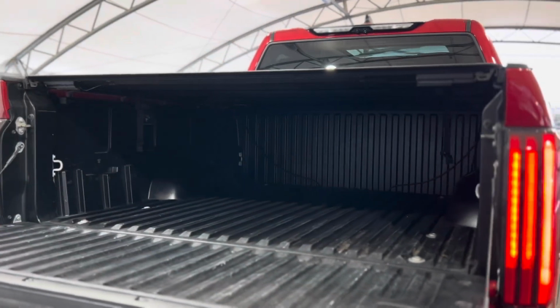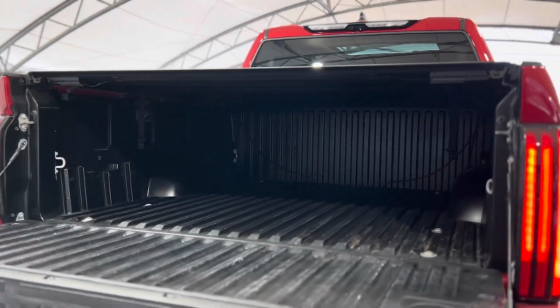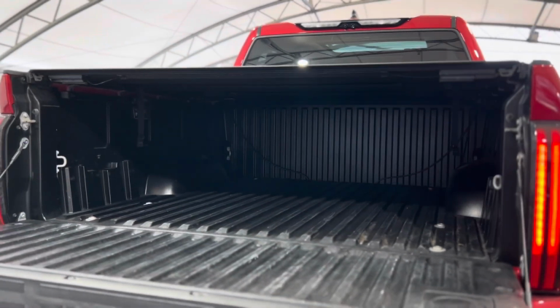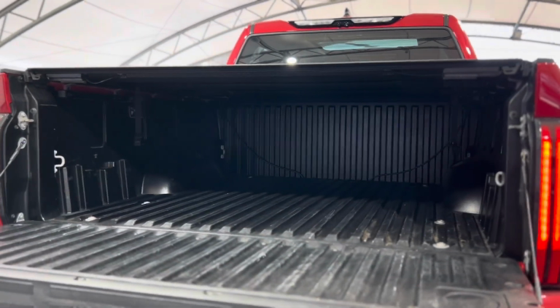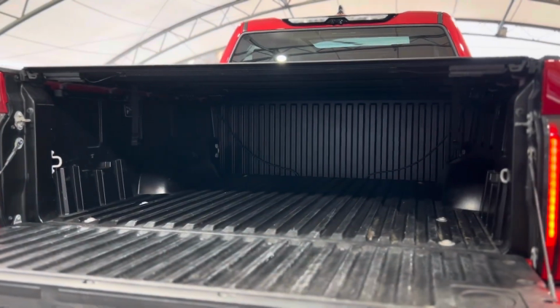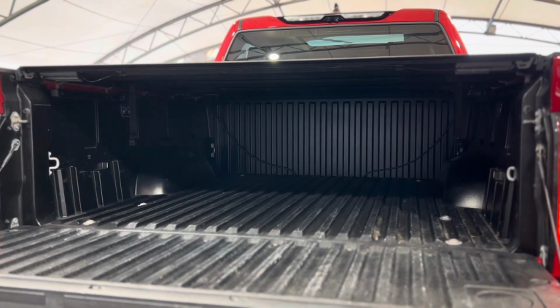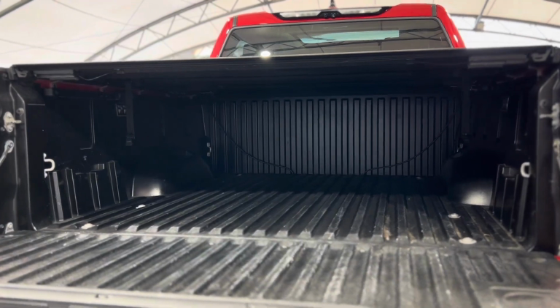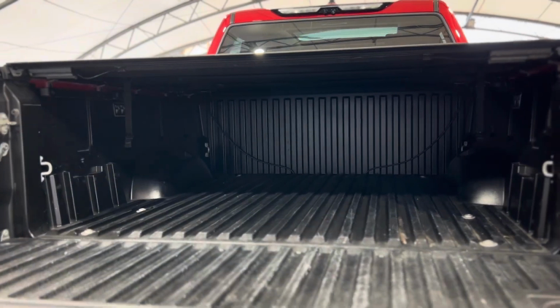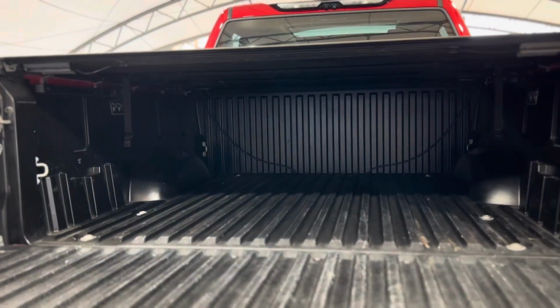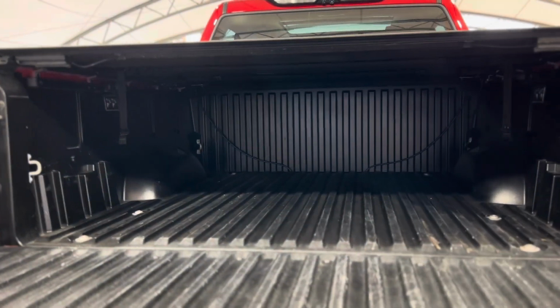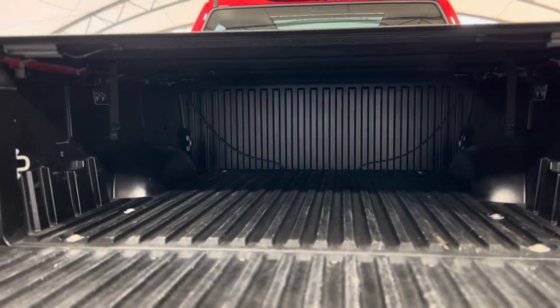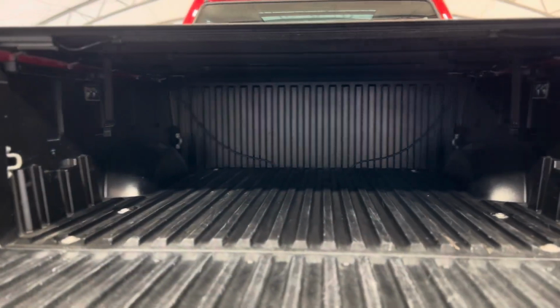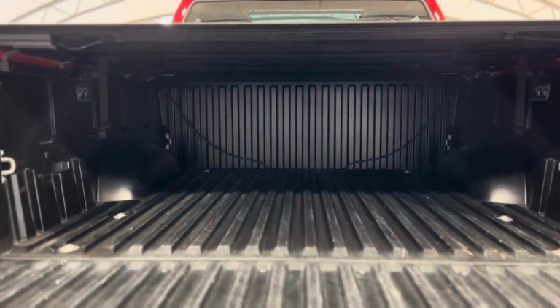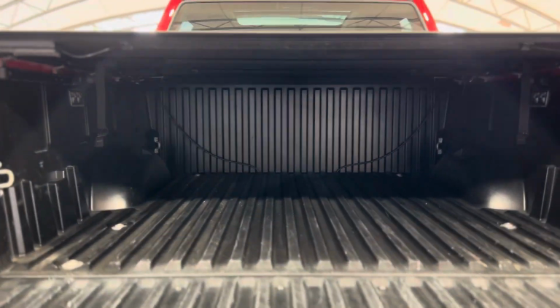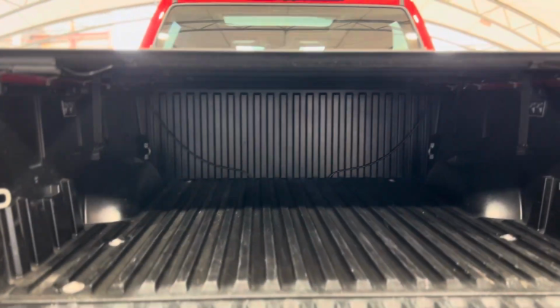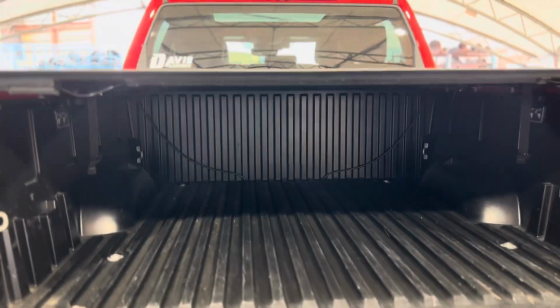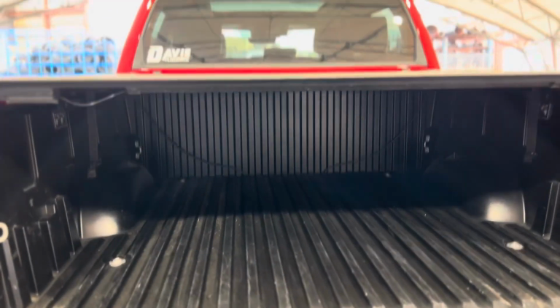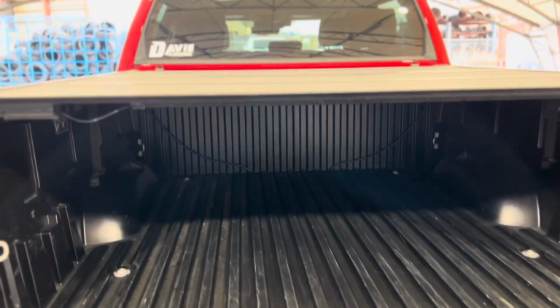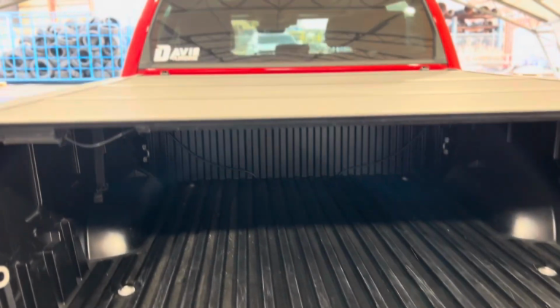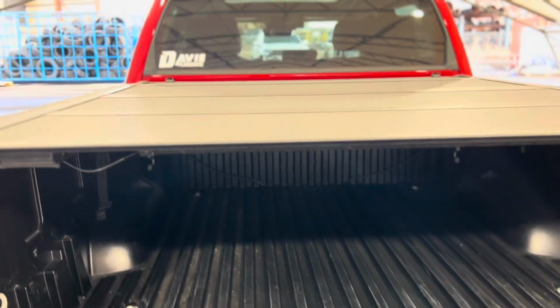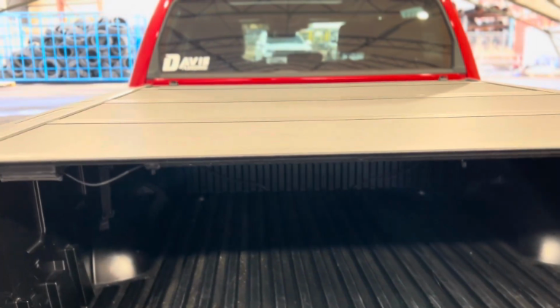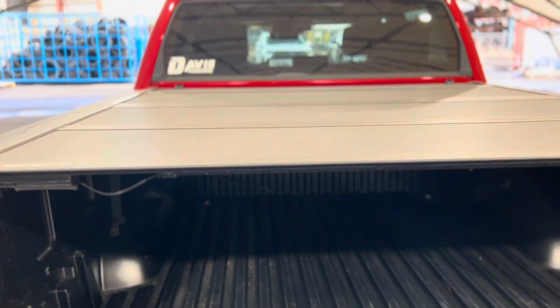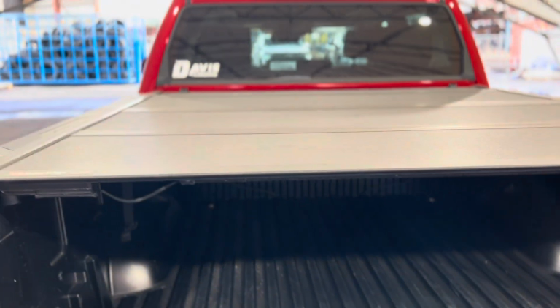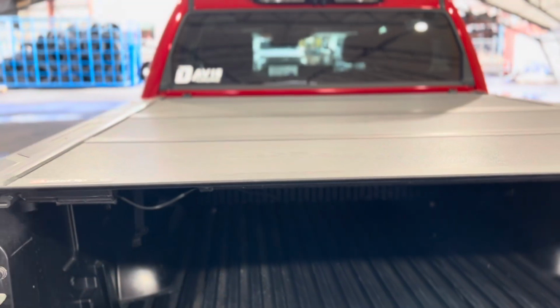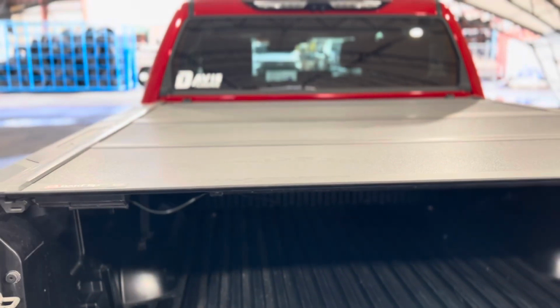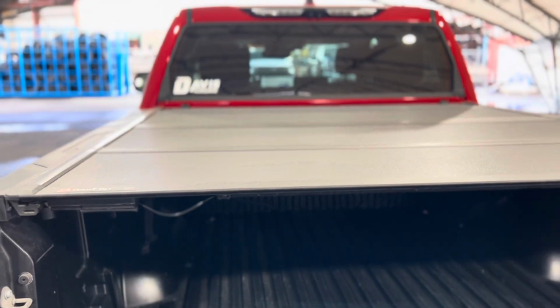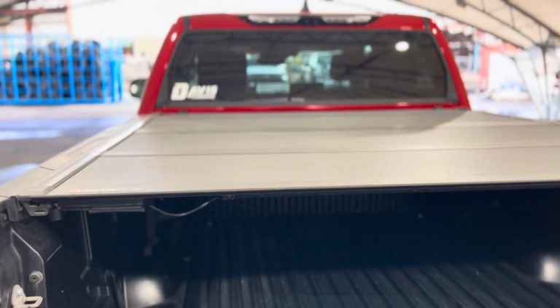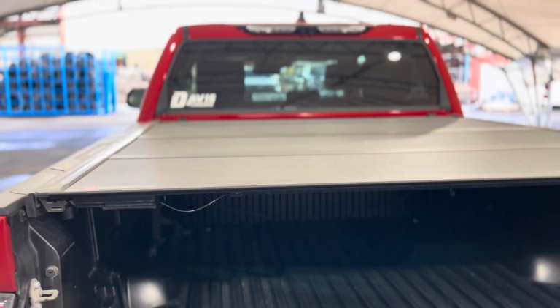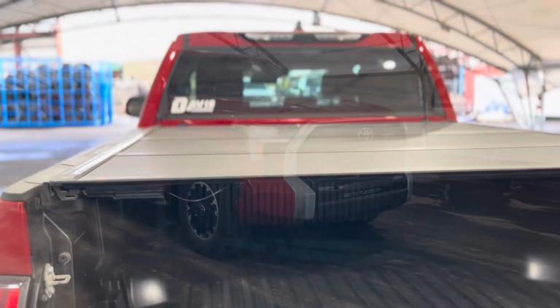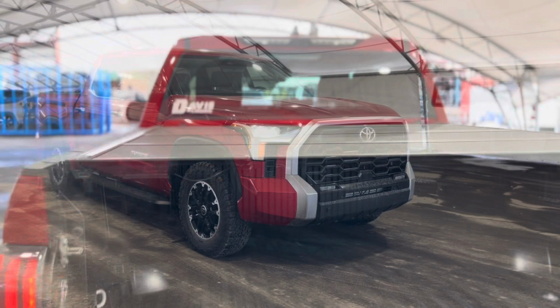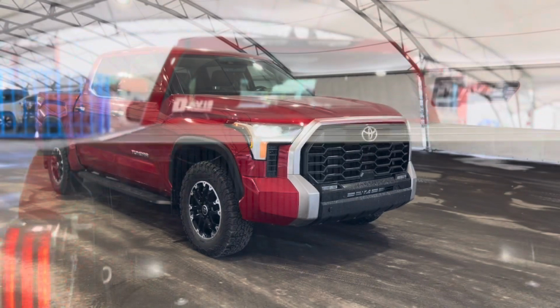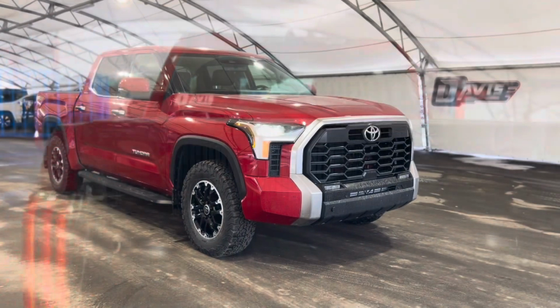The very back reveals the cab area, and as you can see there's a nice lining and a nice tonneau cover.